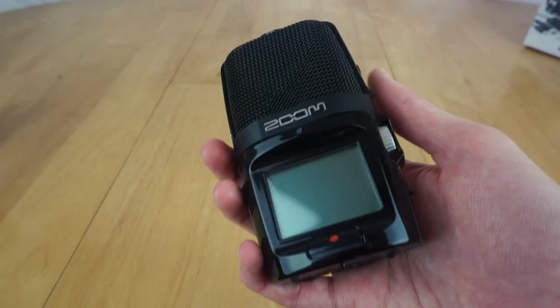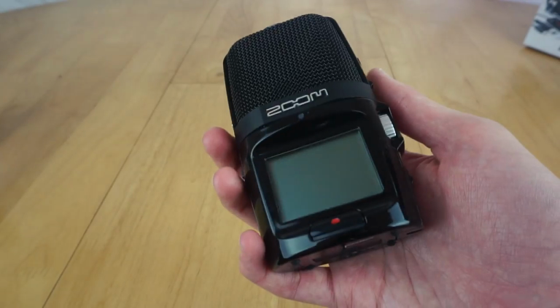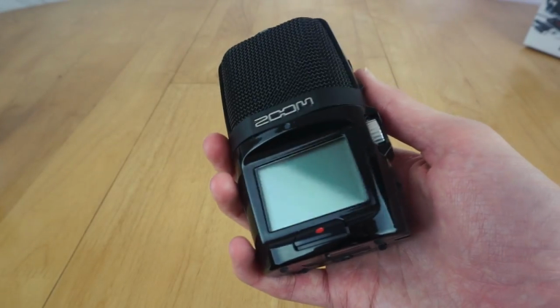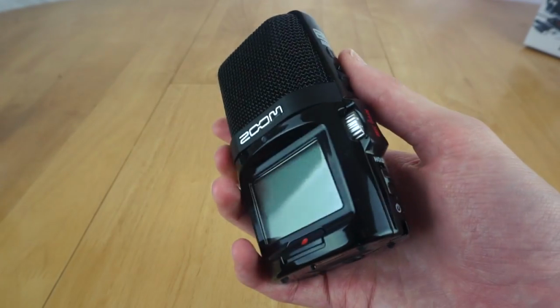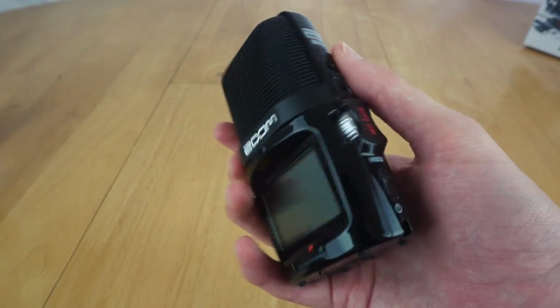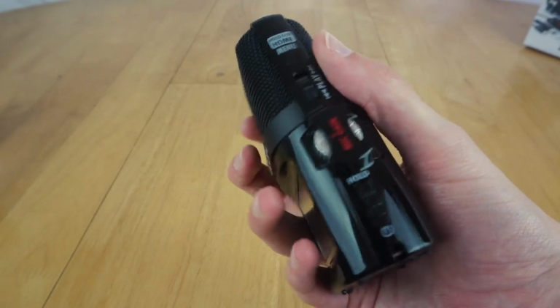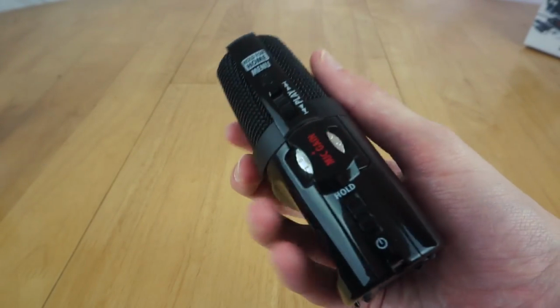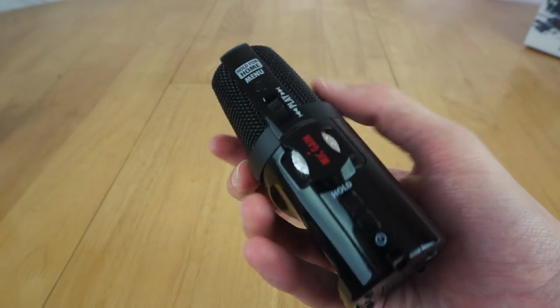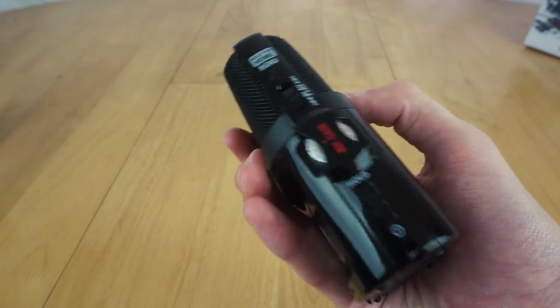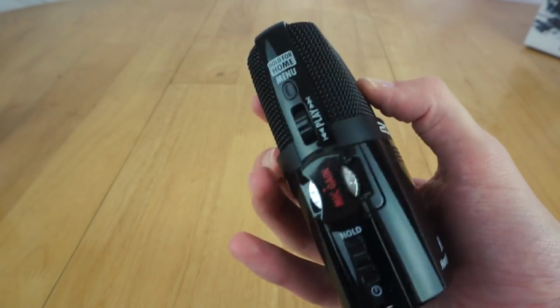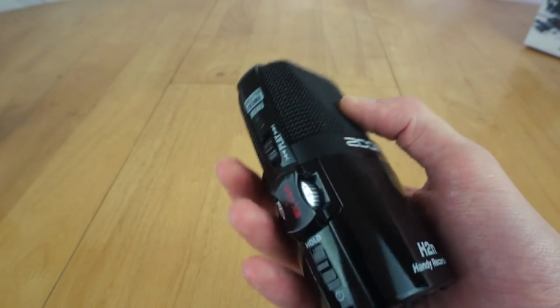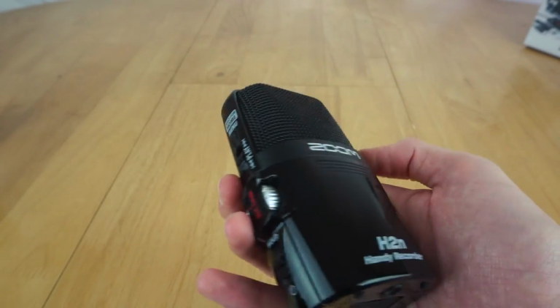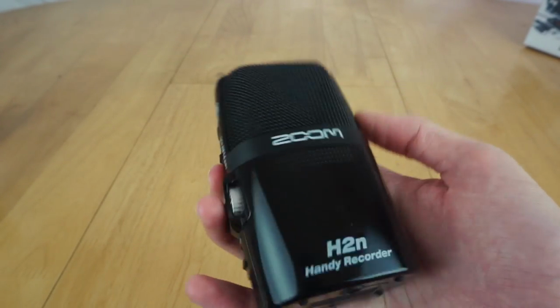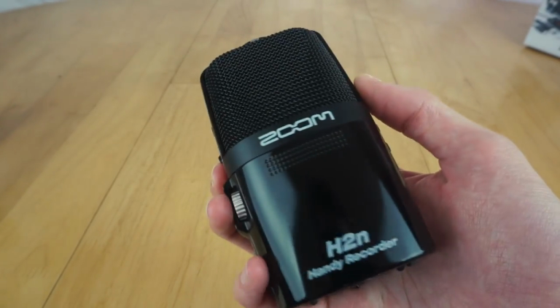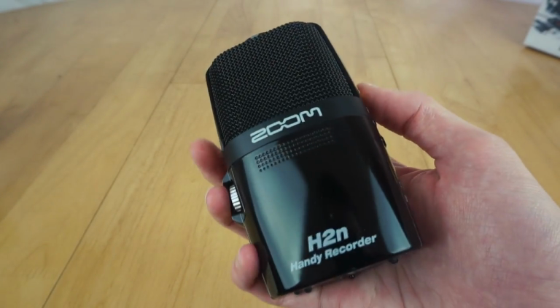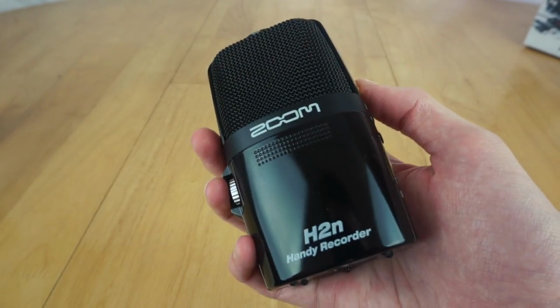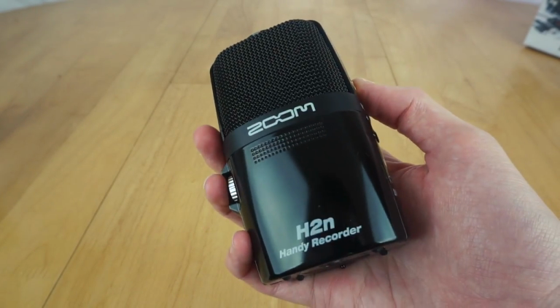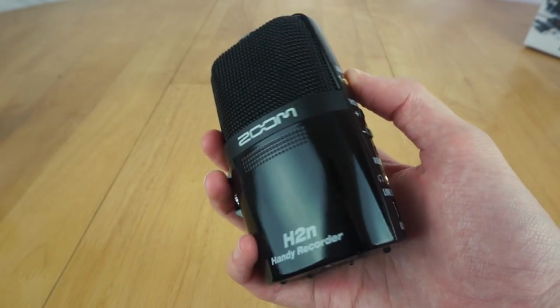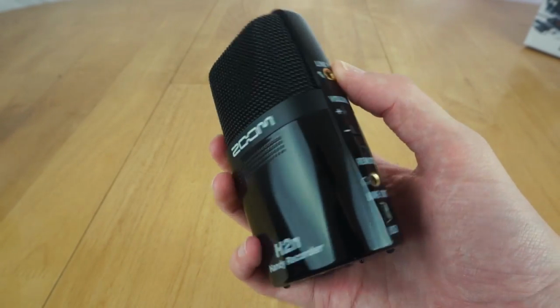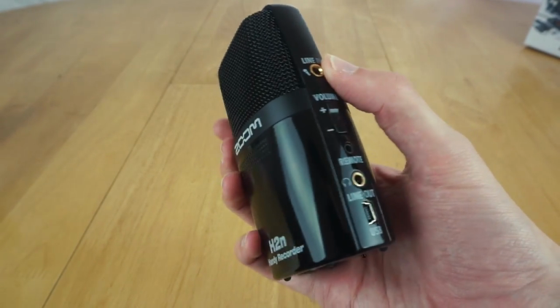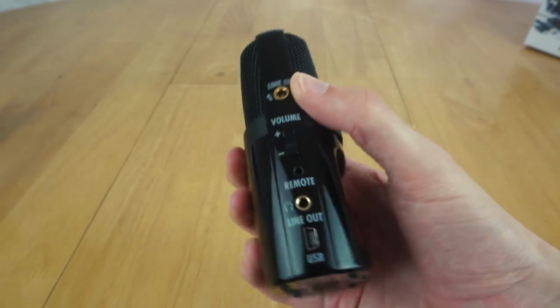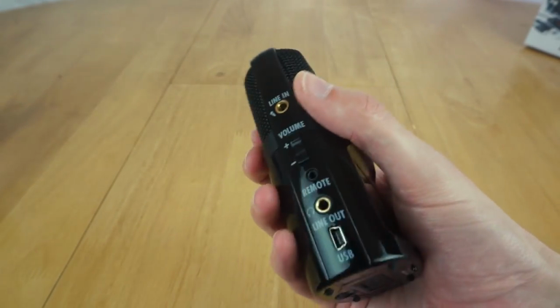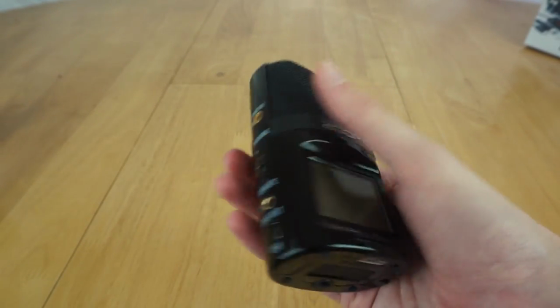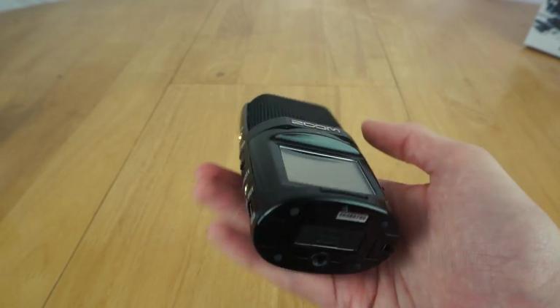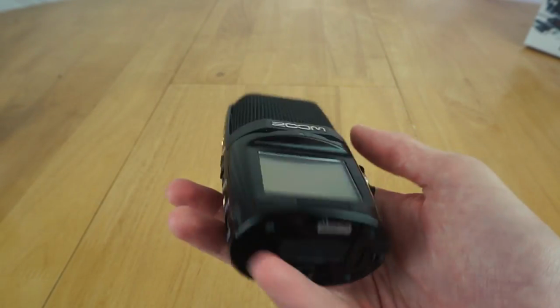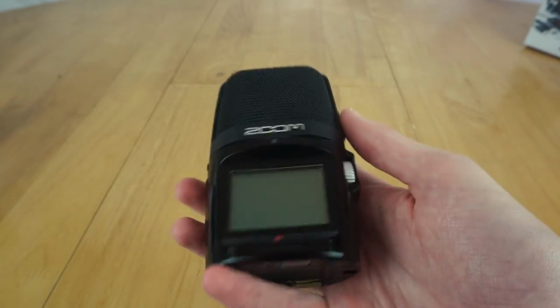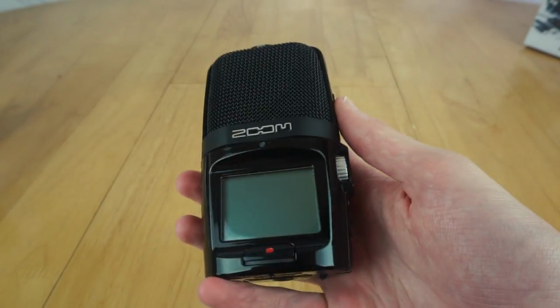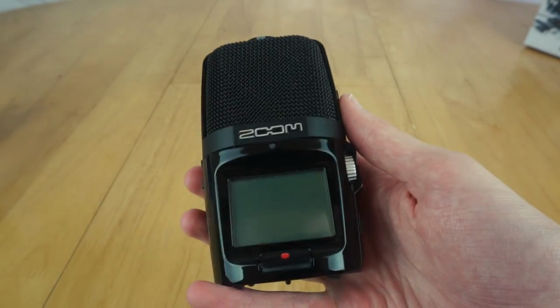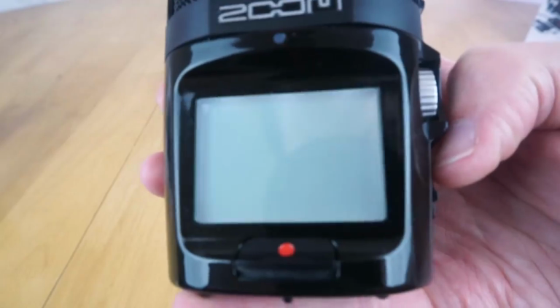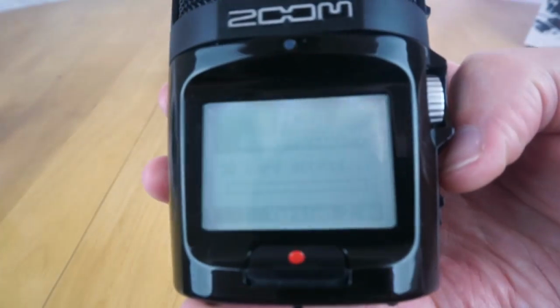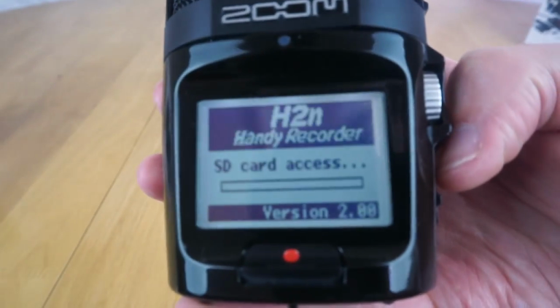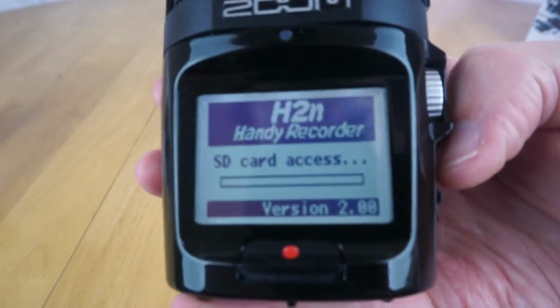Here you can see the Zoom H2n. It's a pretty neat device, not the thinnest thing in the world, but it's not exactly massive either.